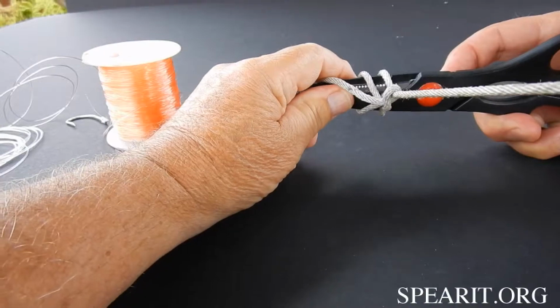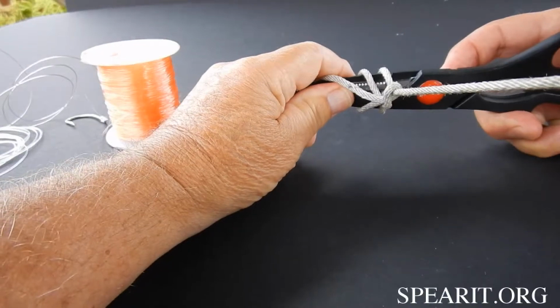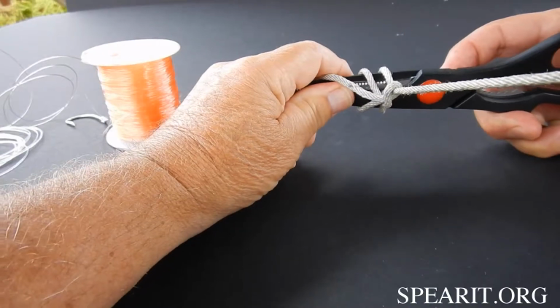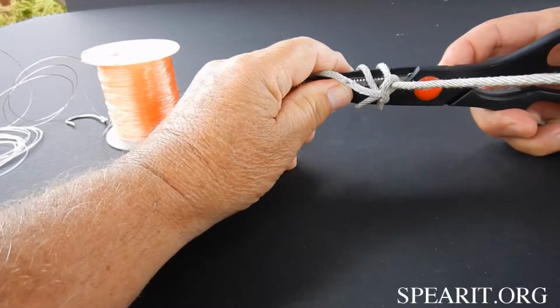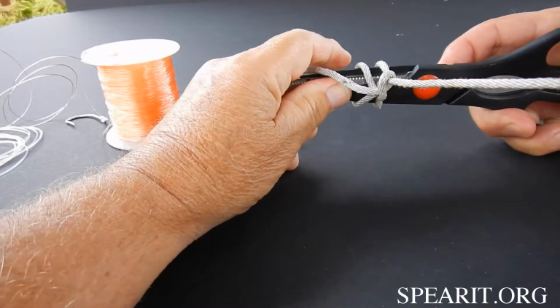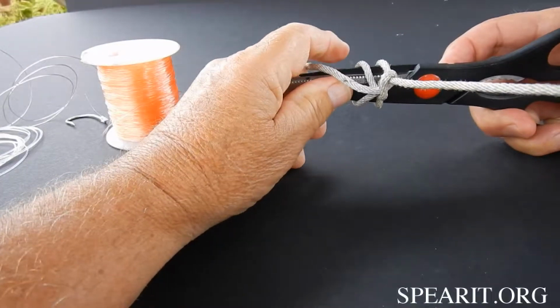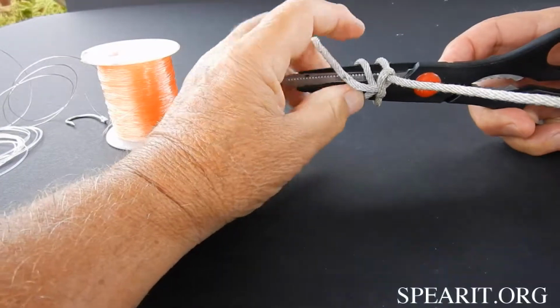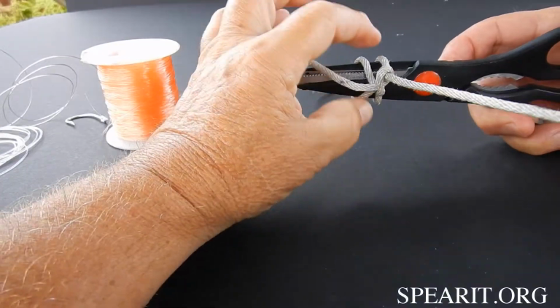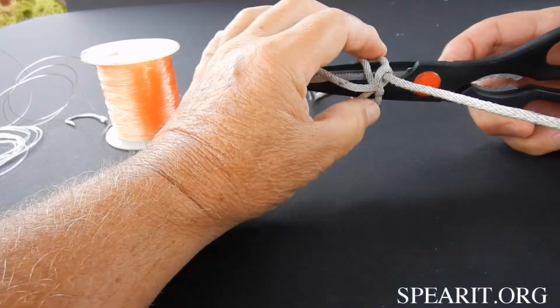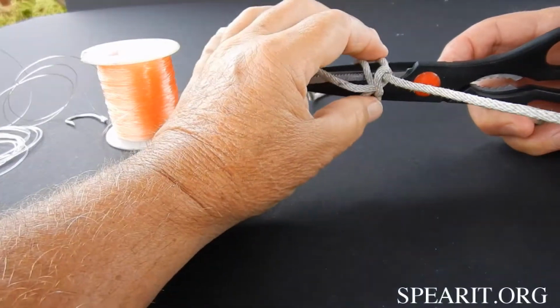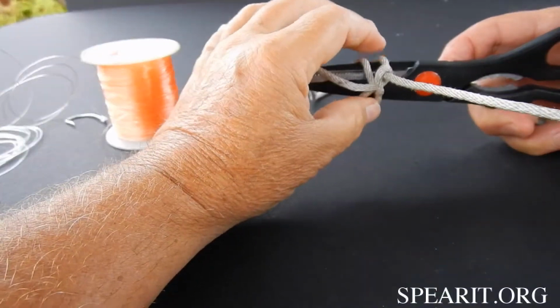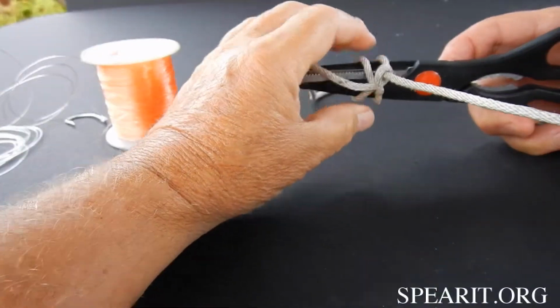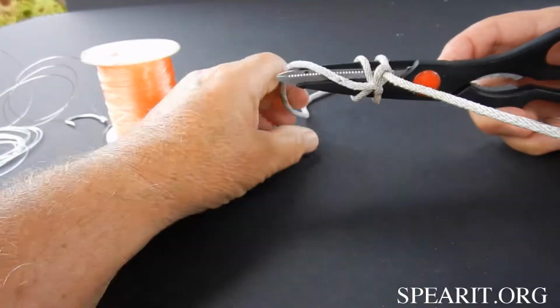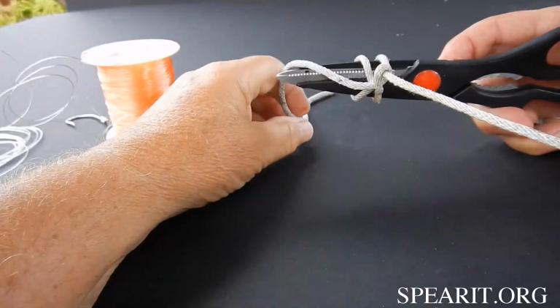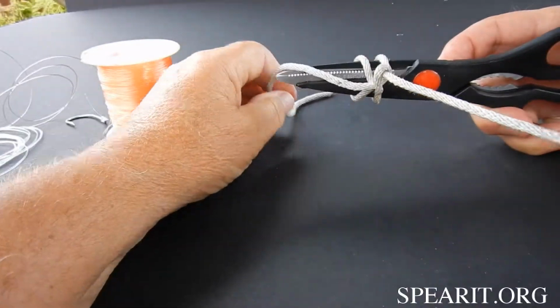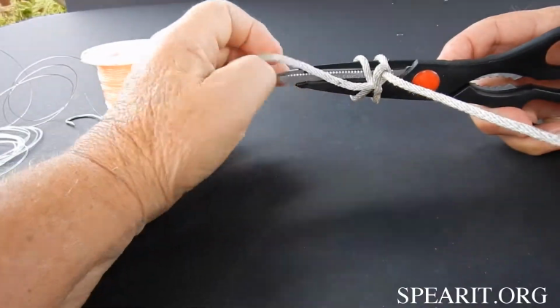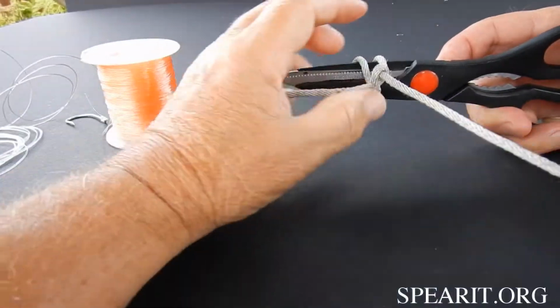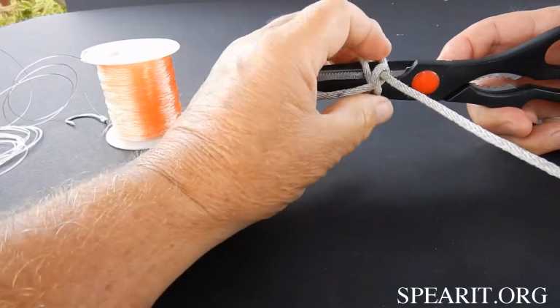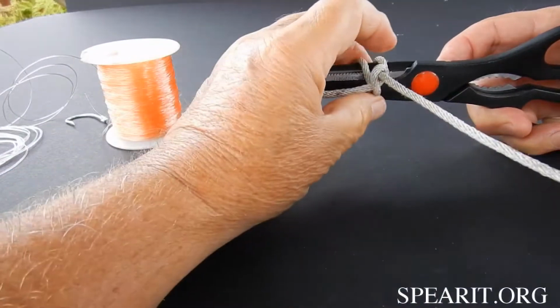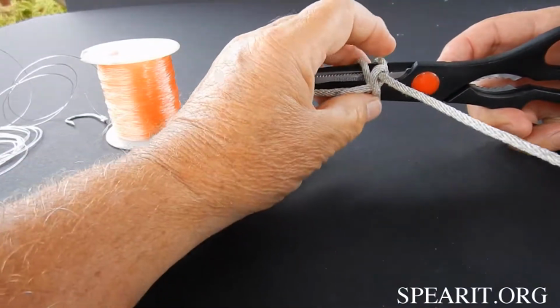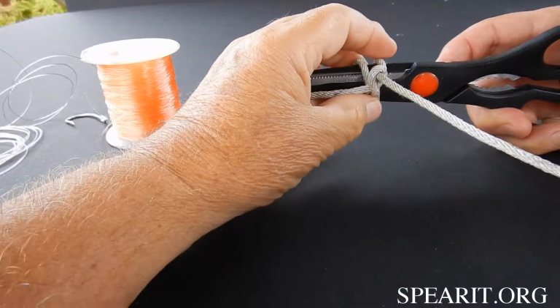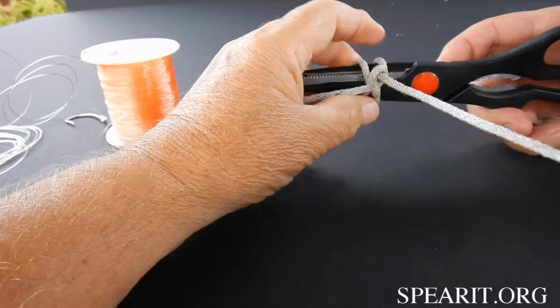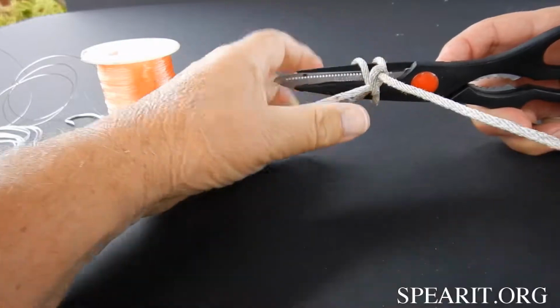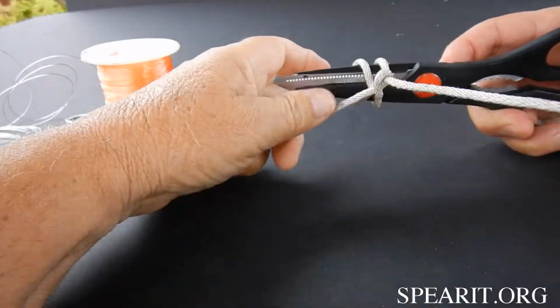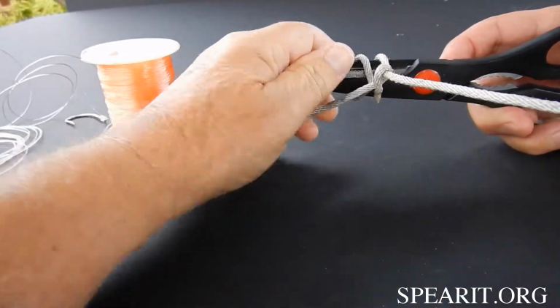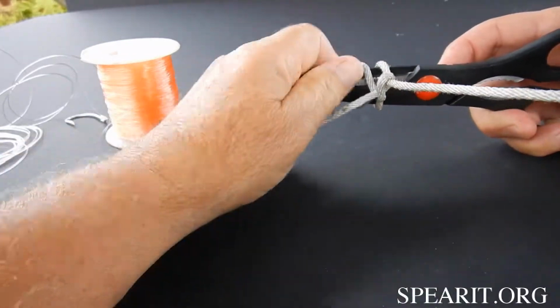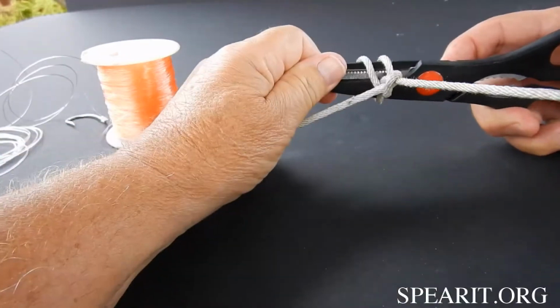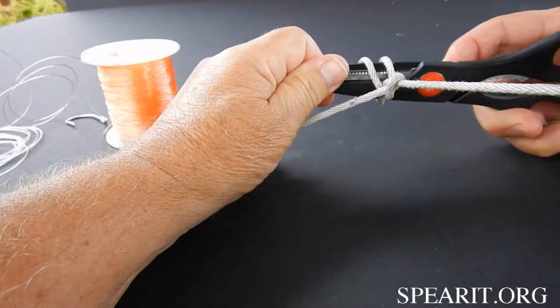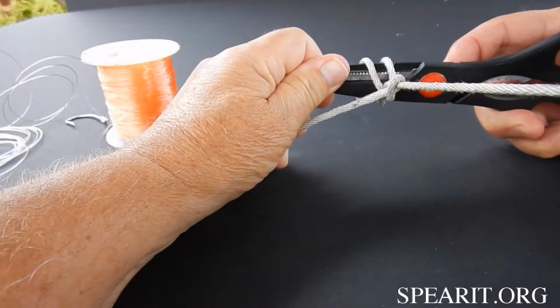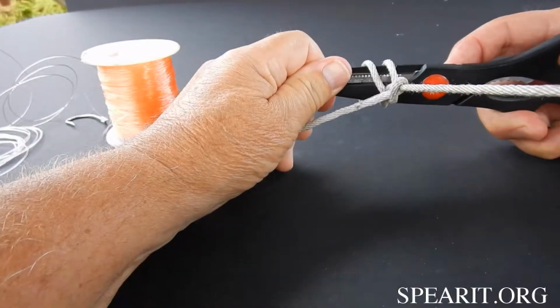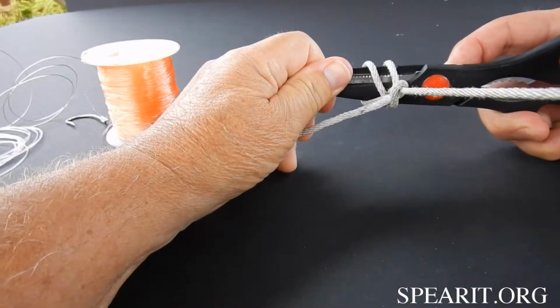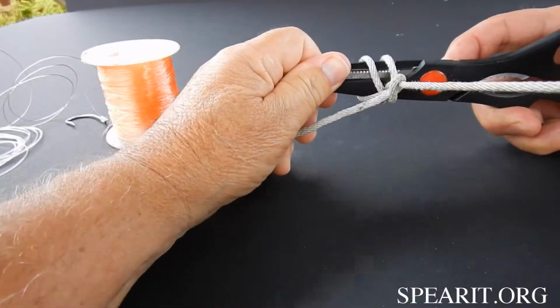The more you pull, it tightens up on what you're pulling. It doesn't slip — won't slip at all.